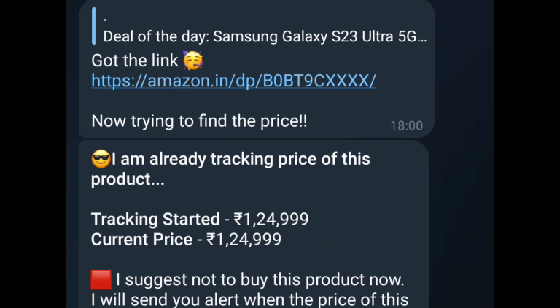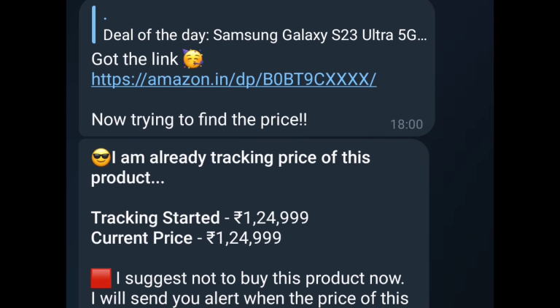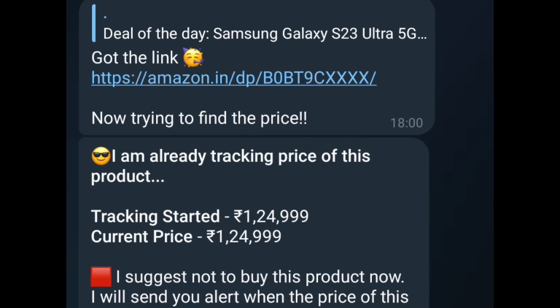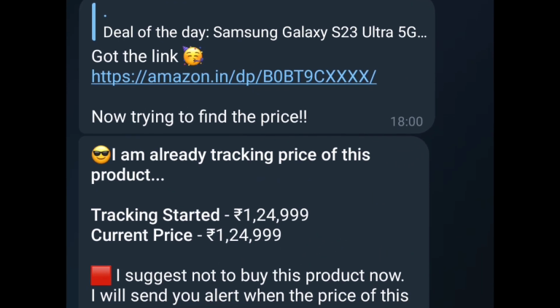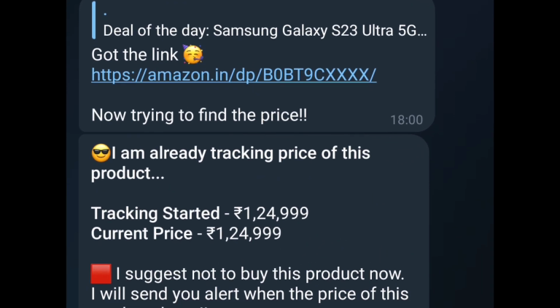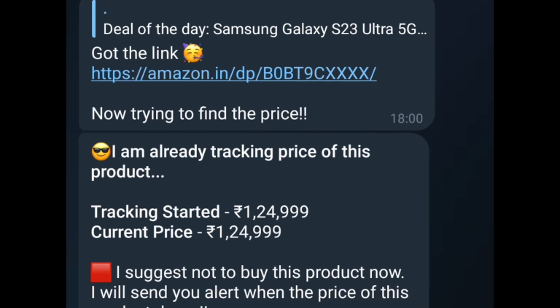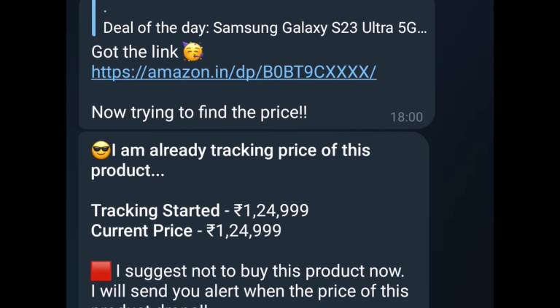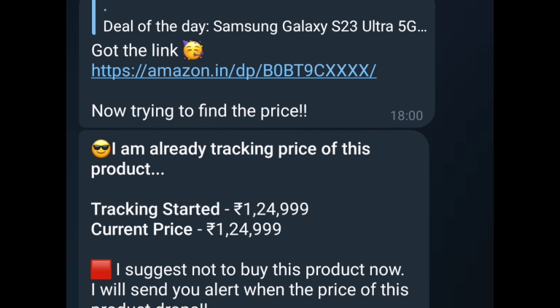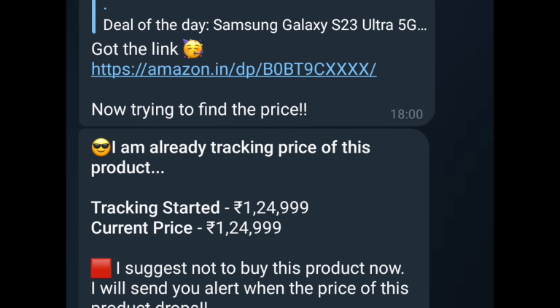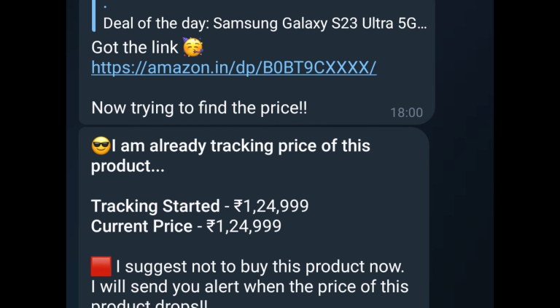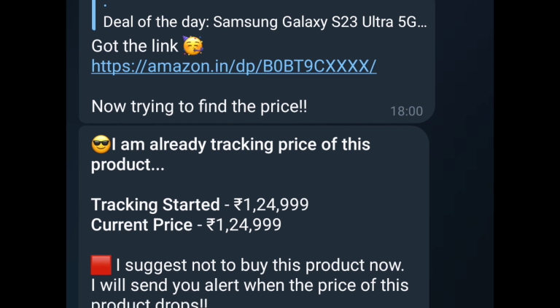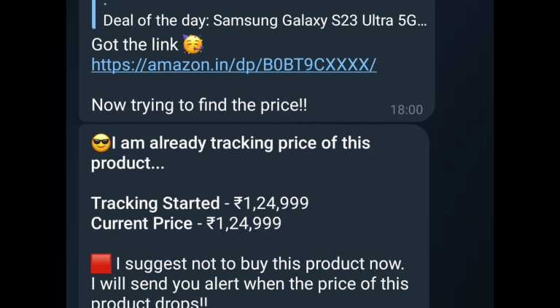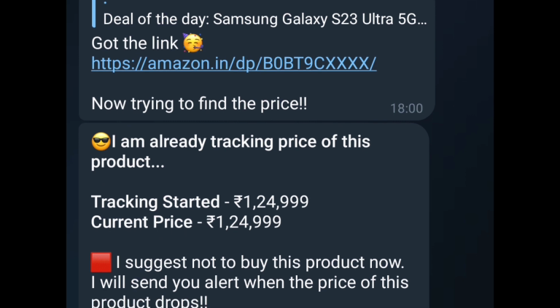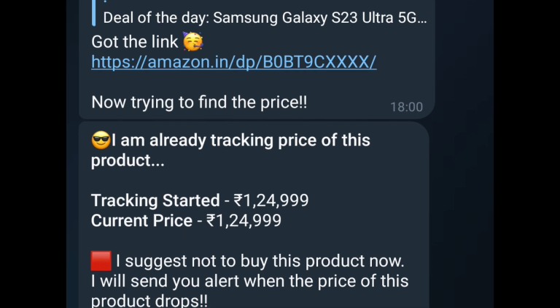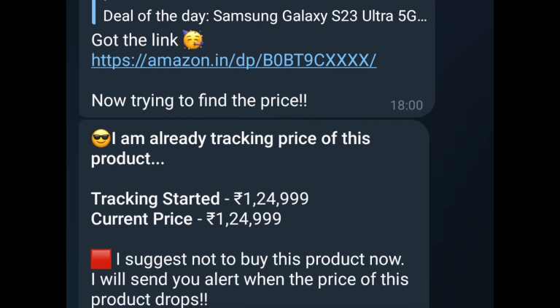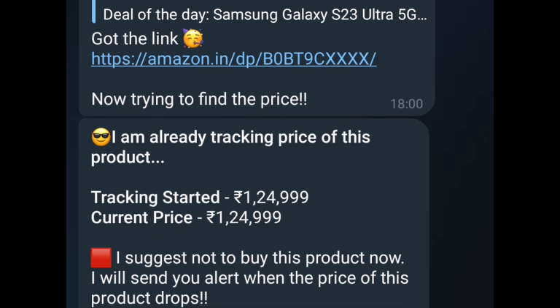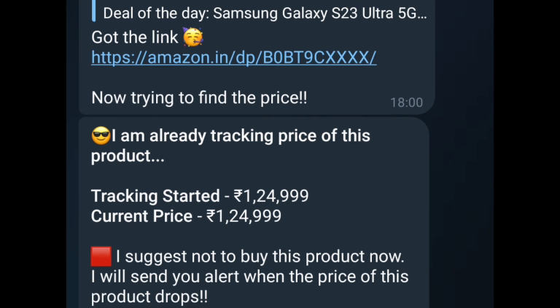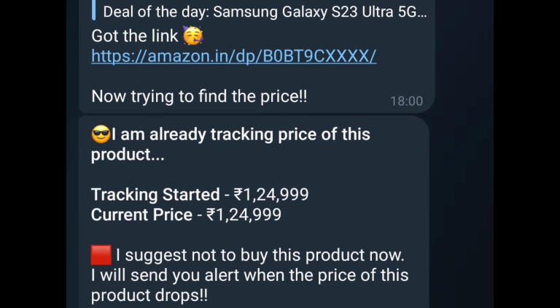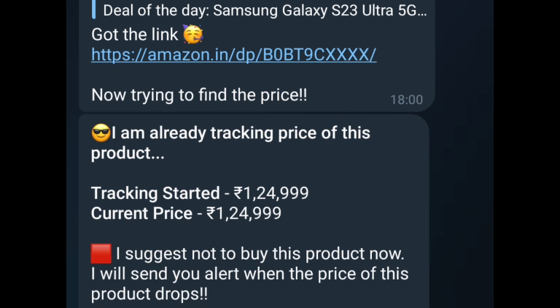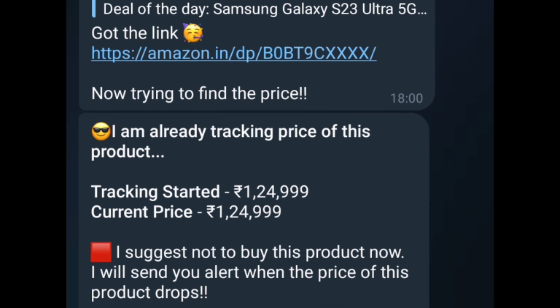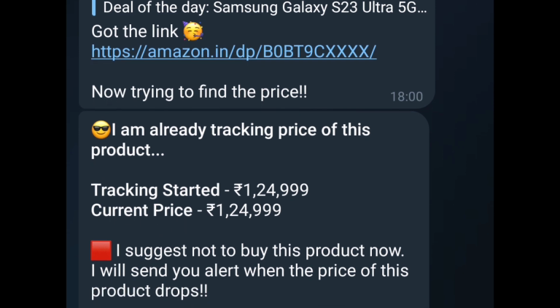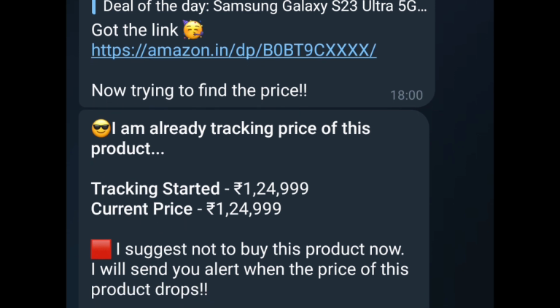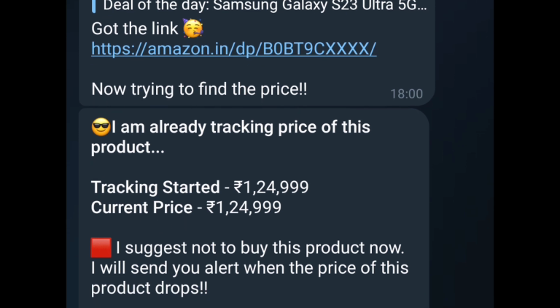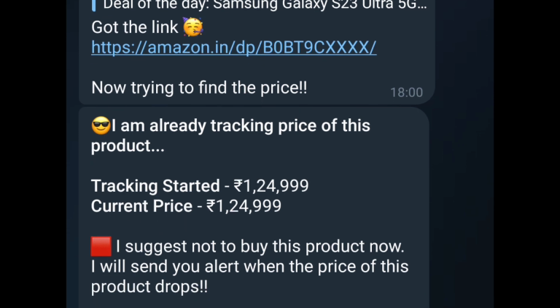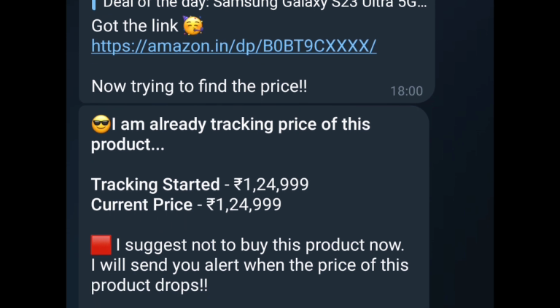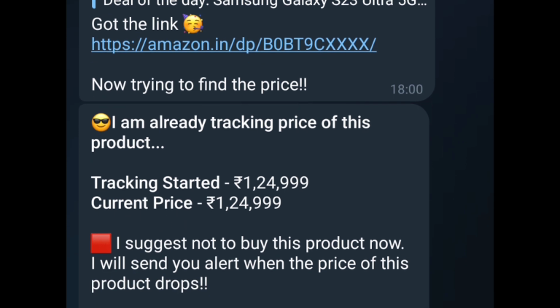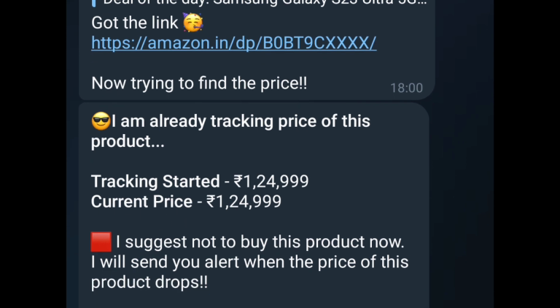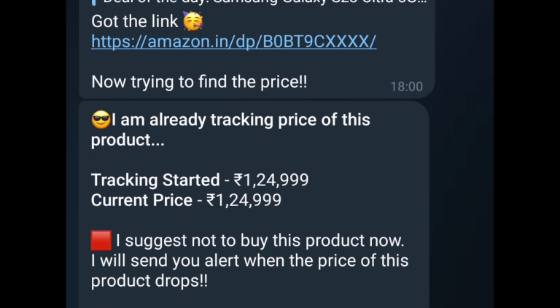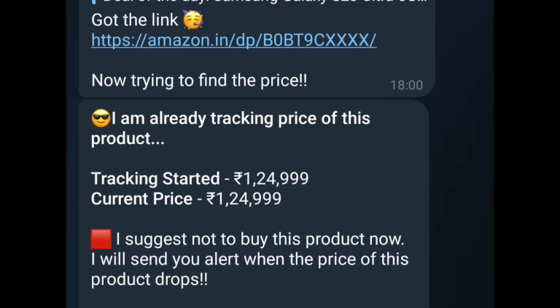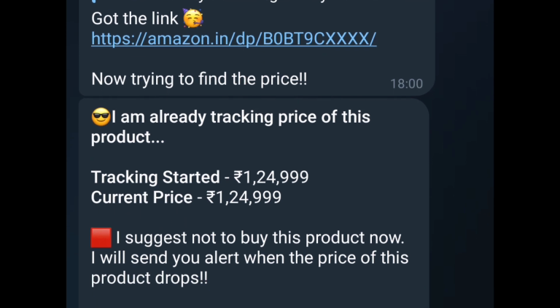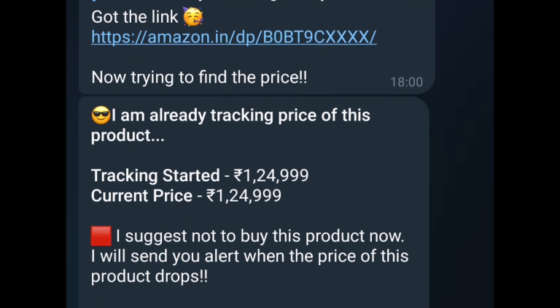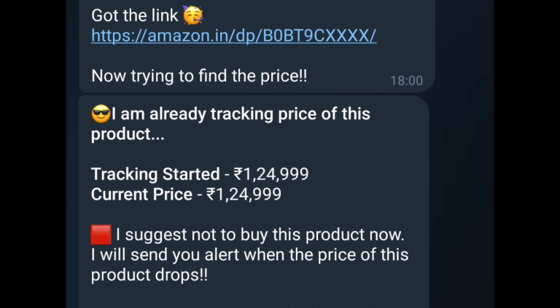You can now relax and save your money. It will notify you when its price drops.